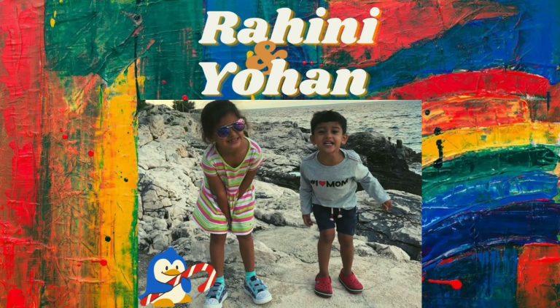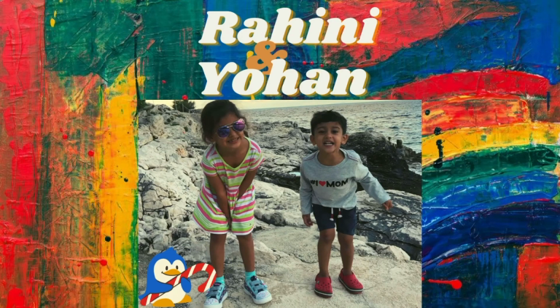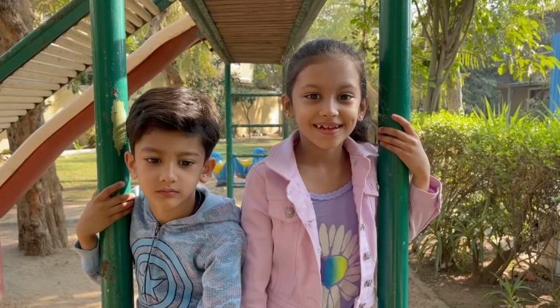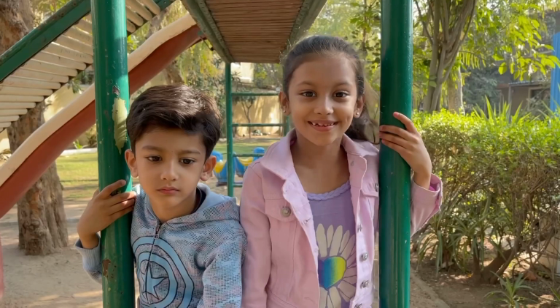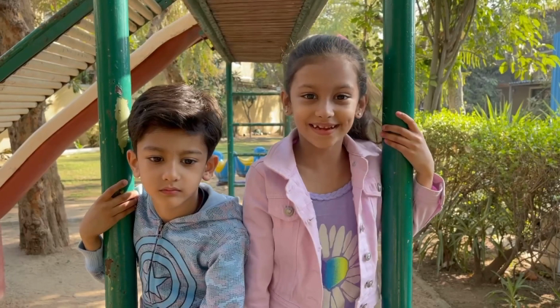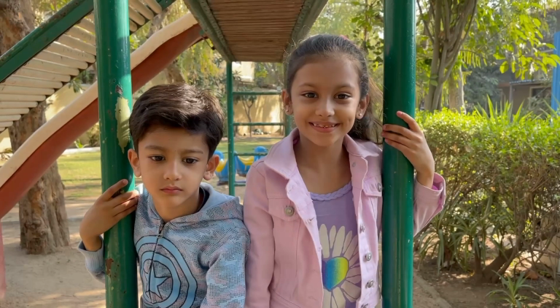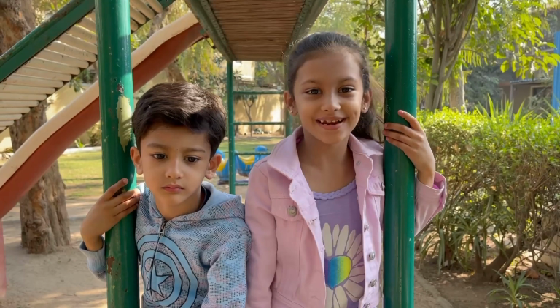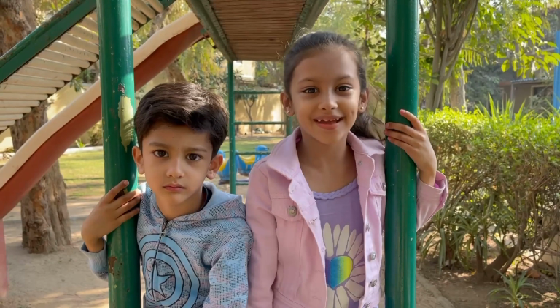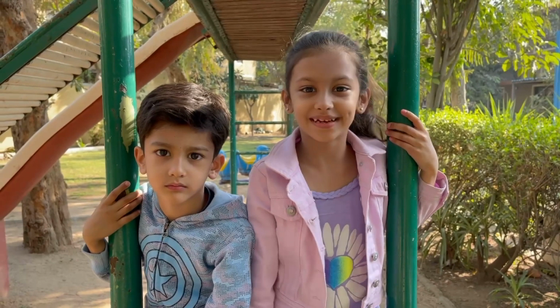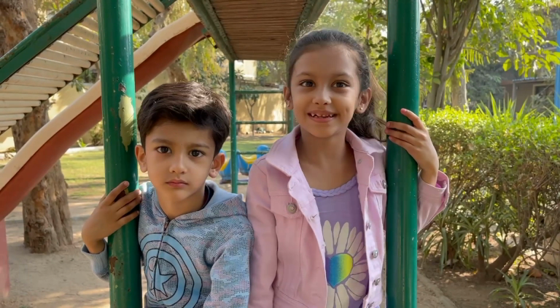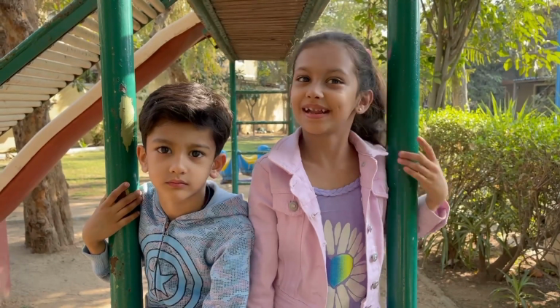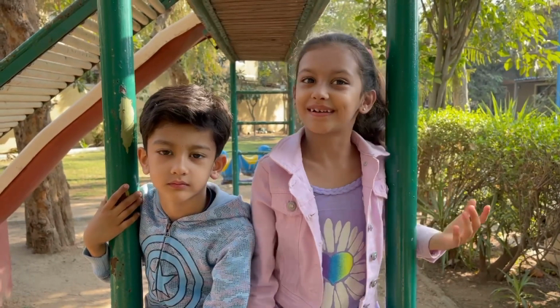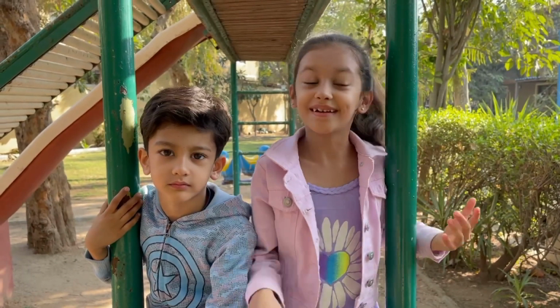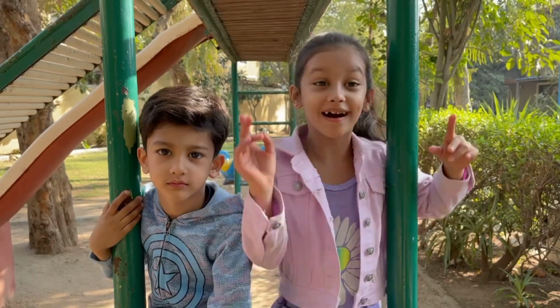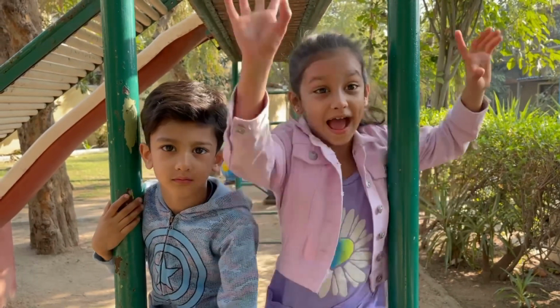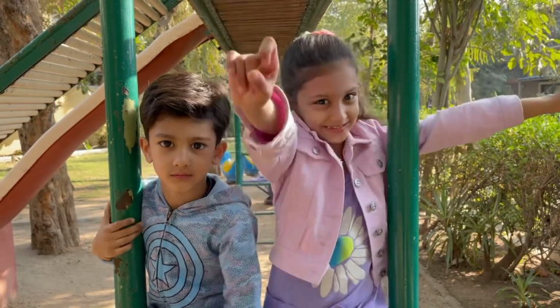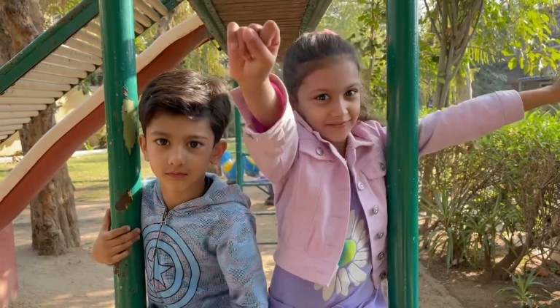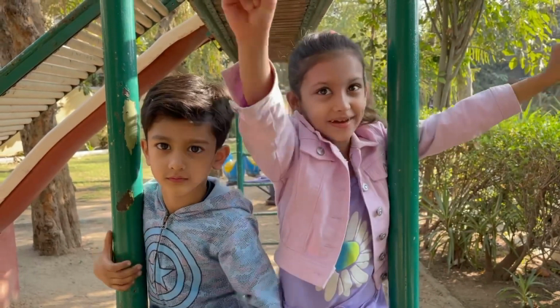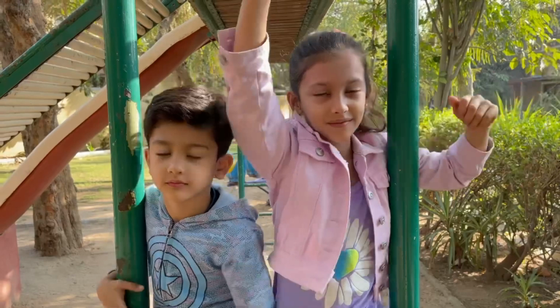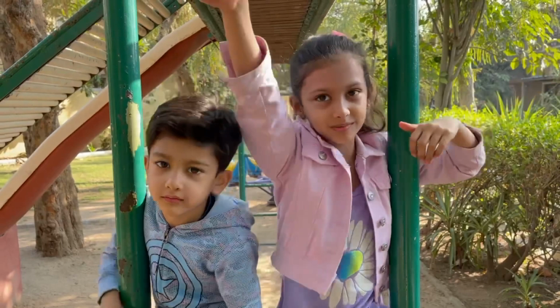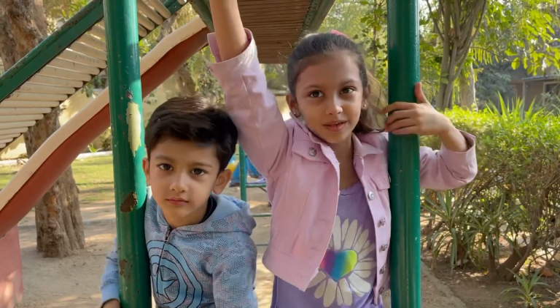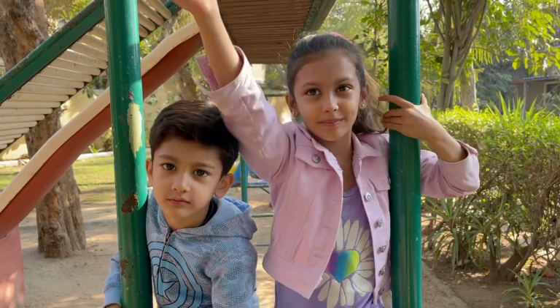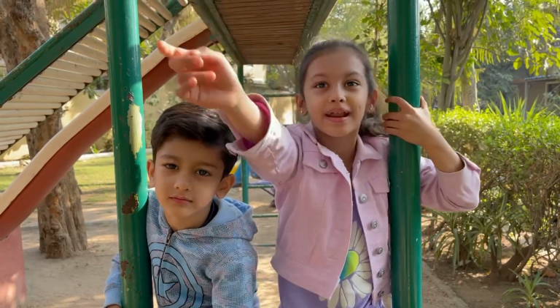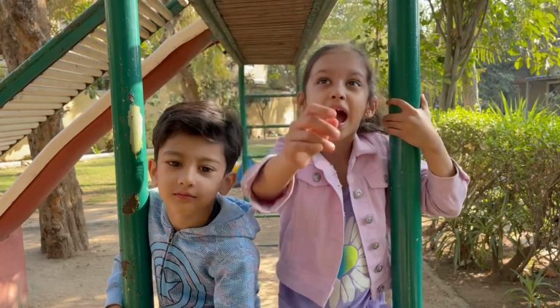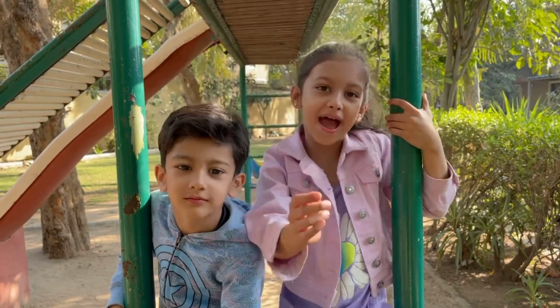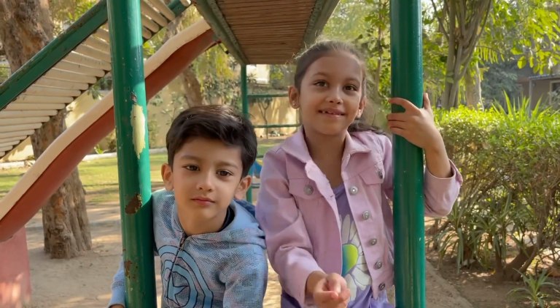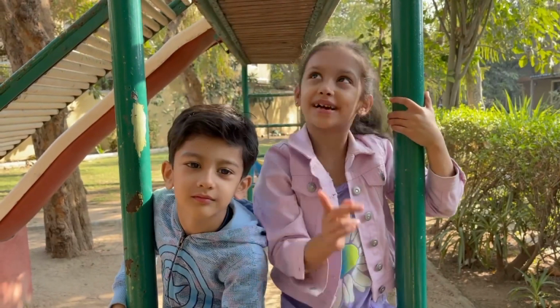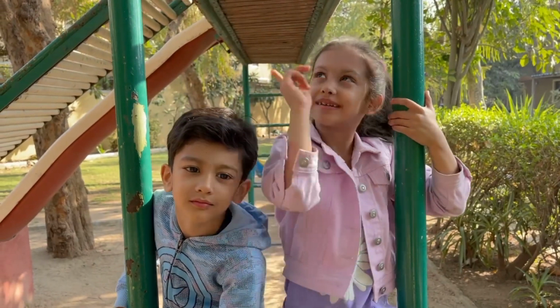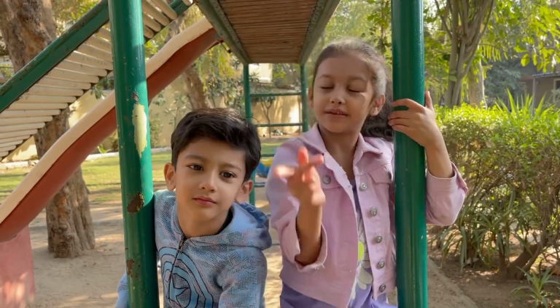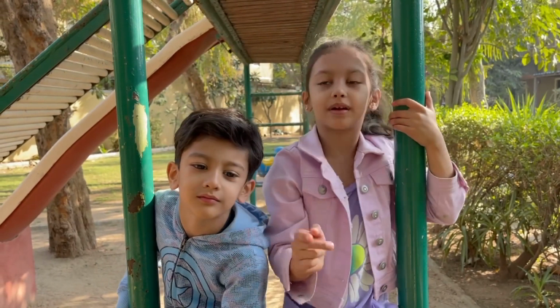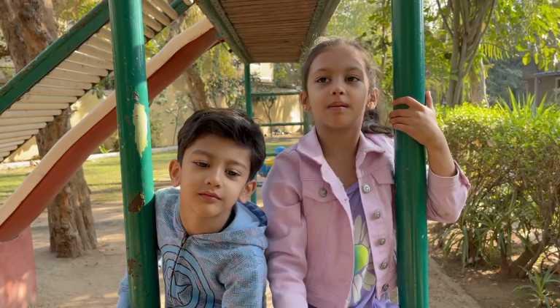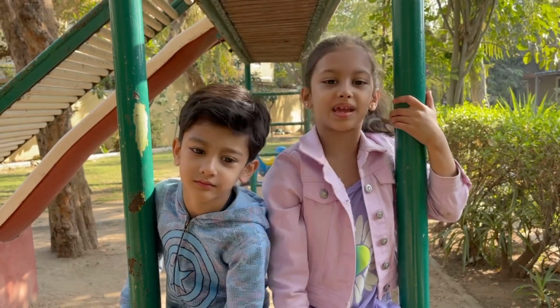So hi guys, today we are going to learn how to do a hand swing from the monkey bar and we are going to jump from the monkey bar.